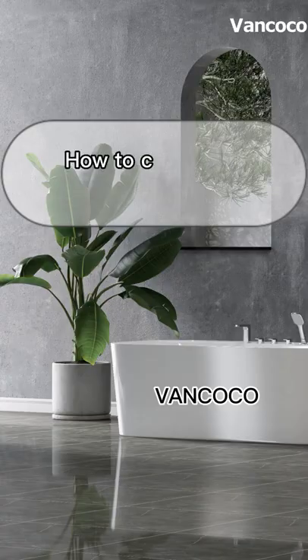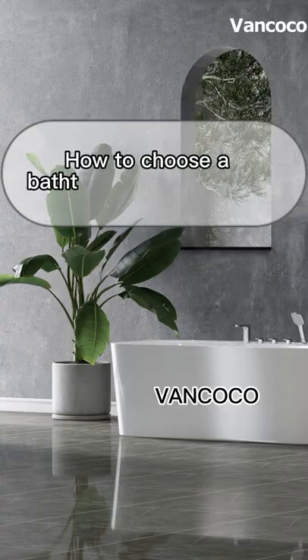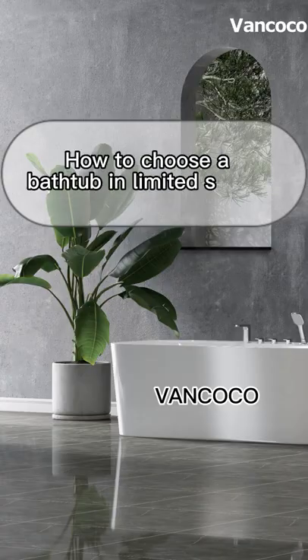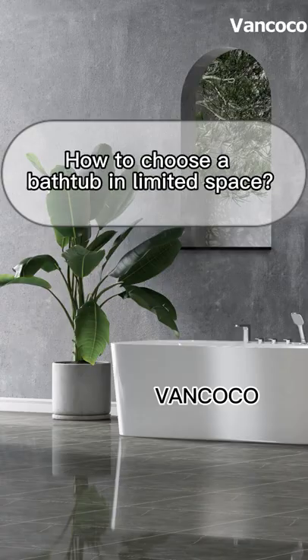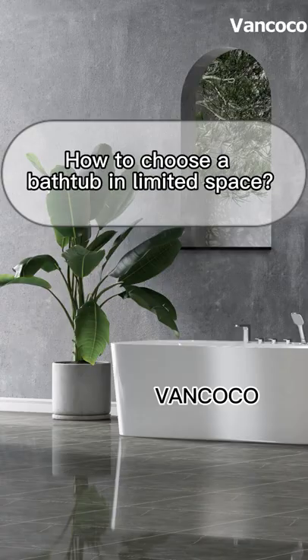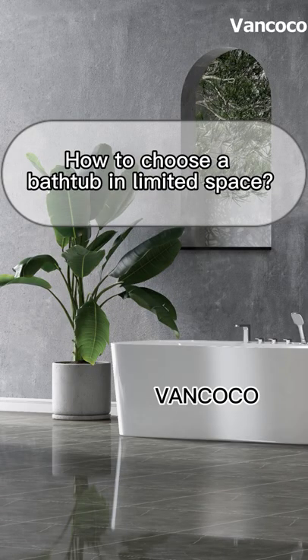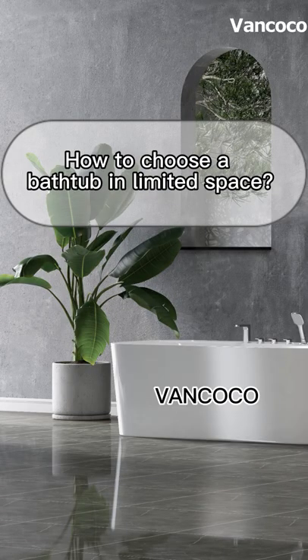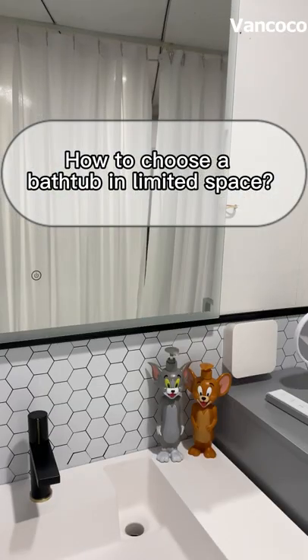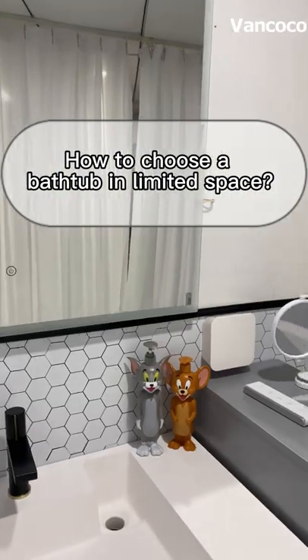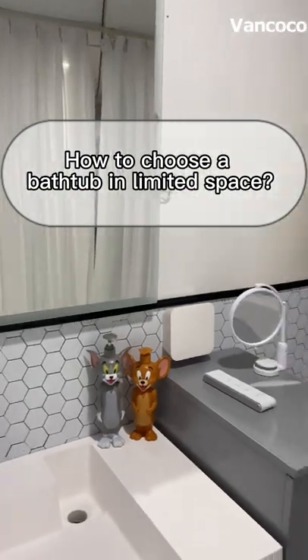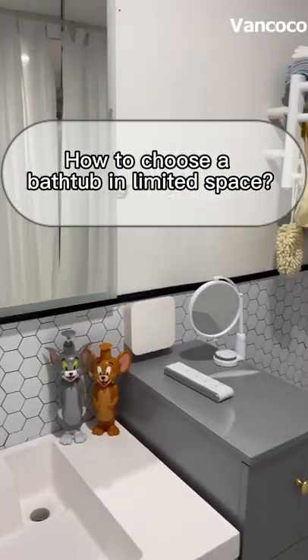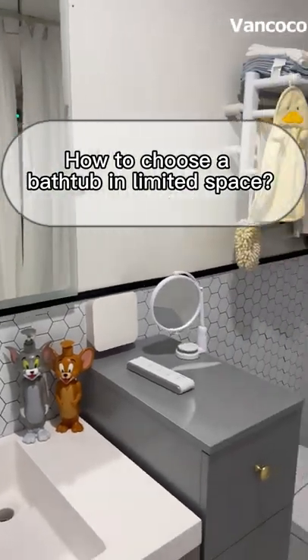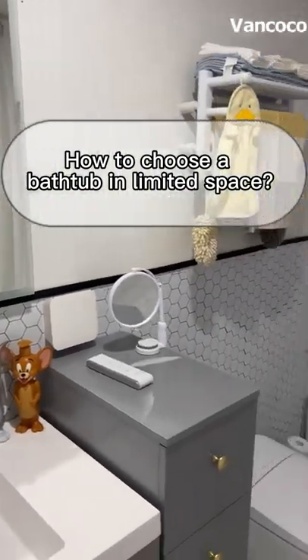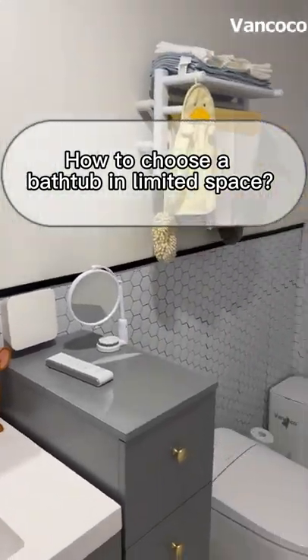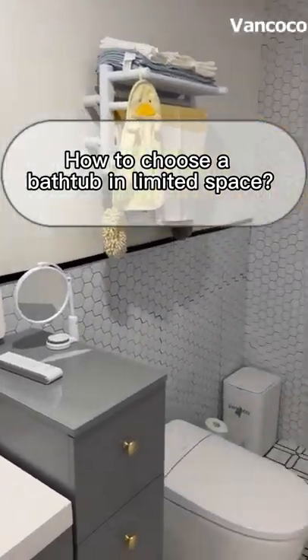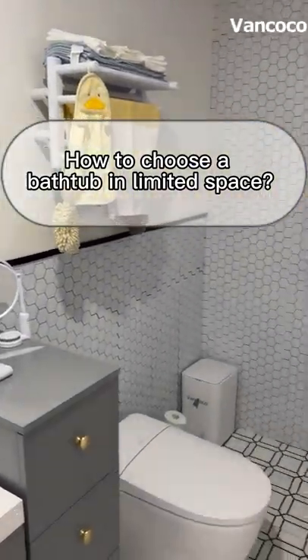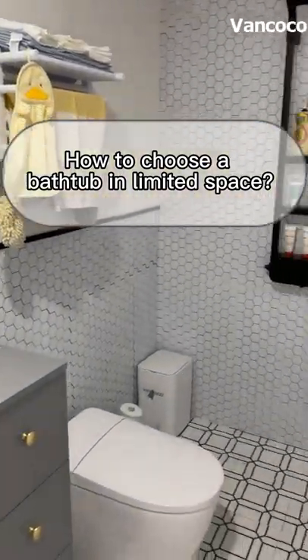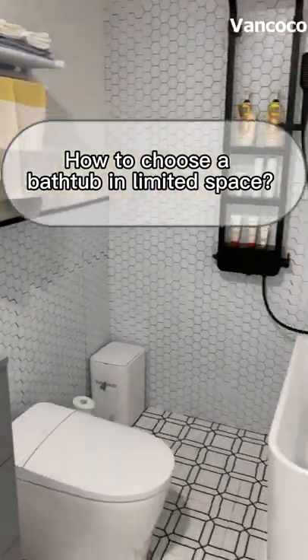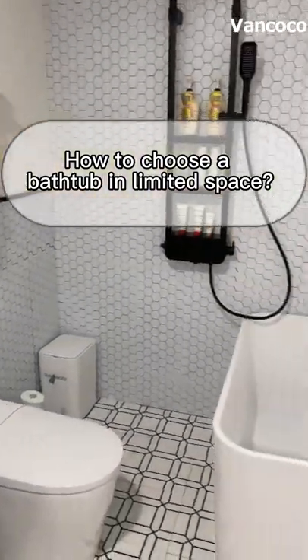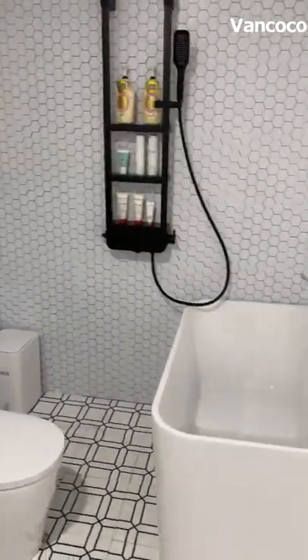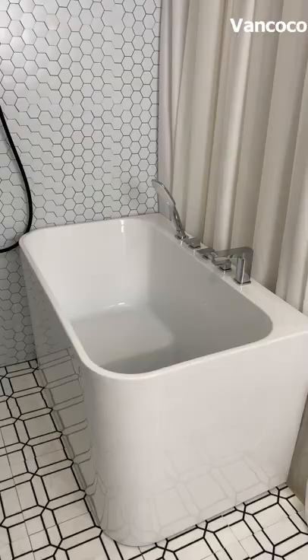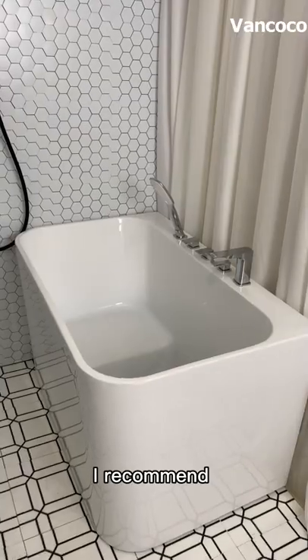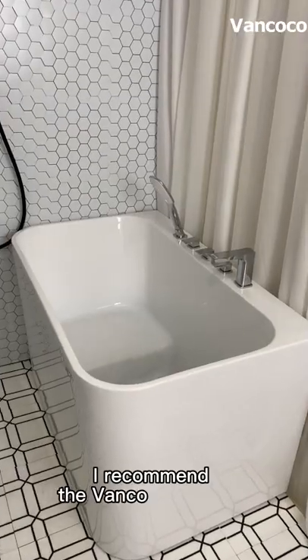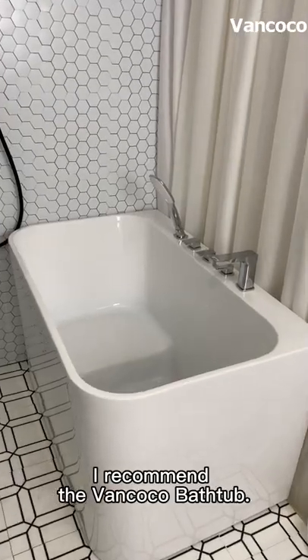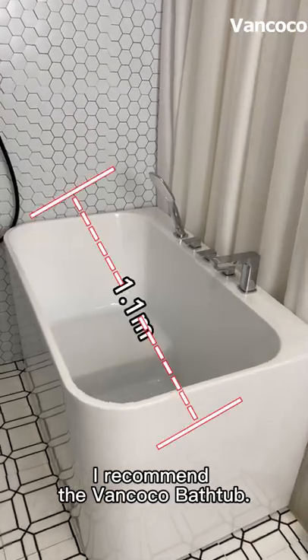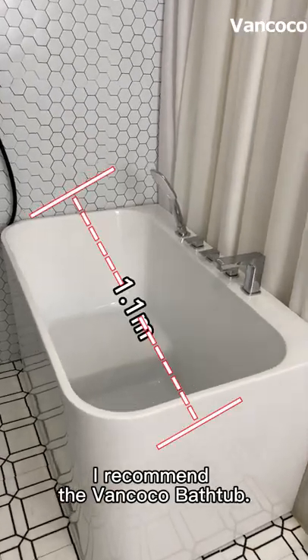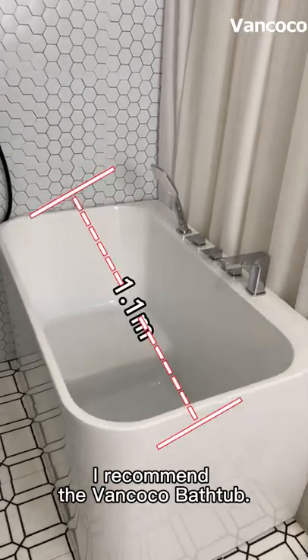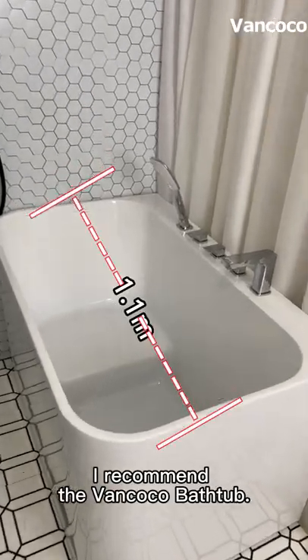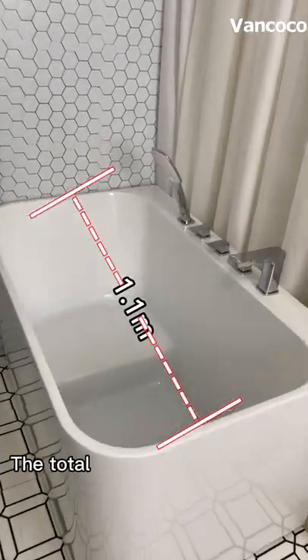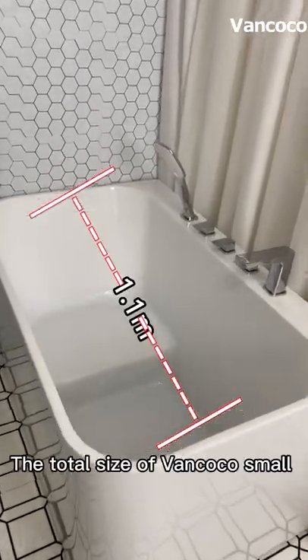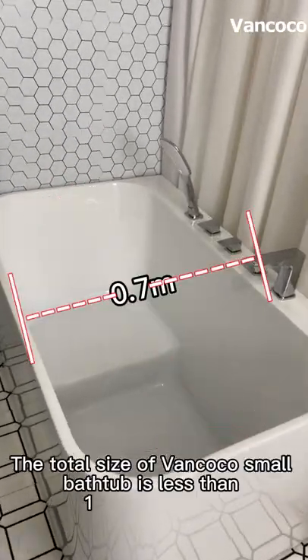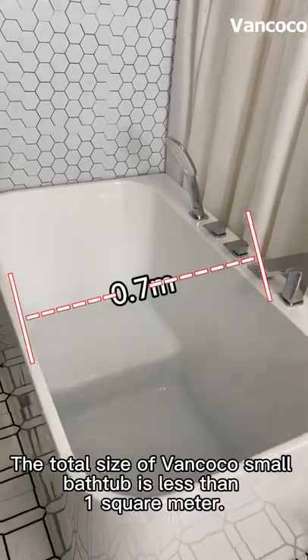How to choose a bathtub in limited space? I recommend the VanCoco bathtub.